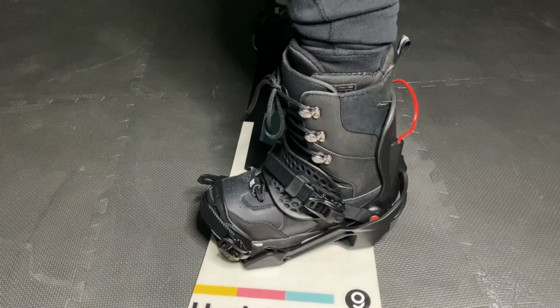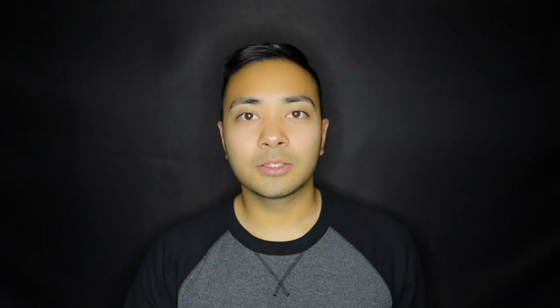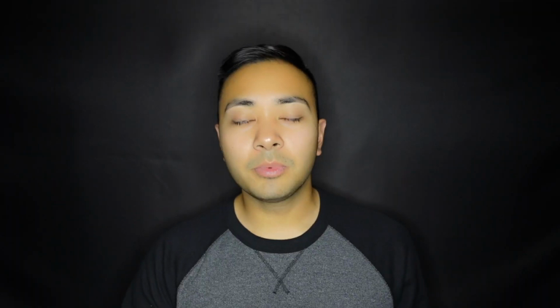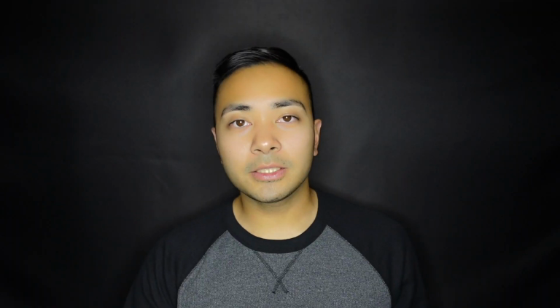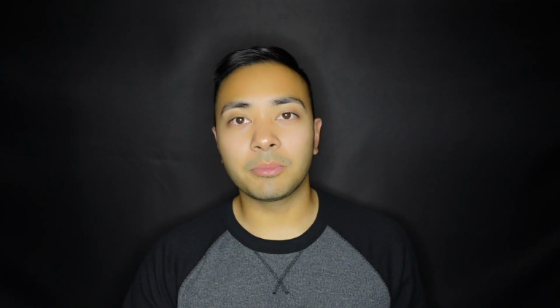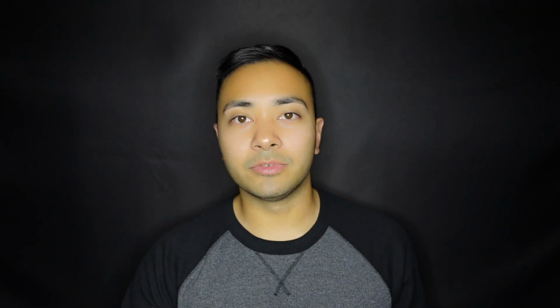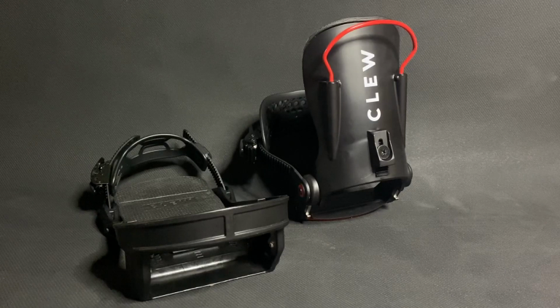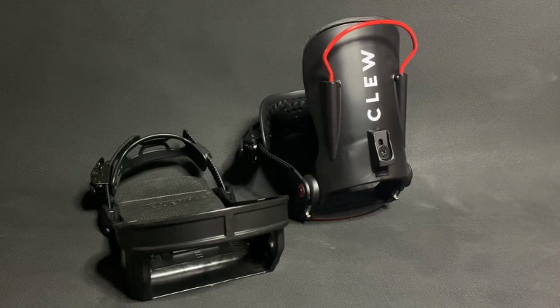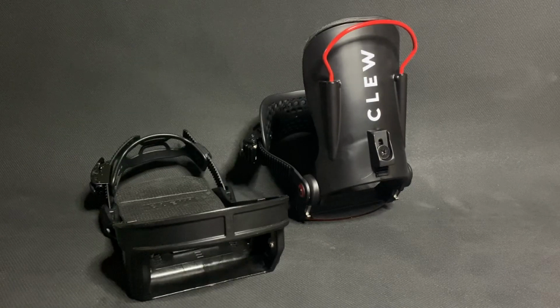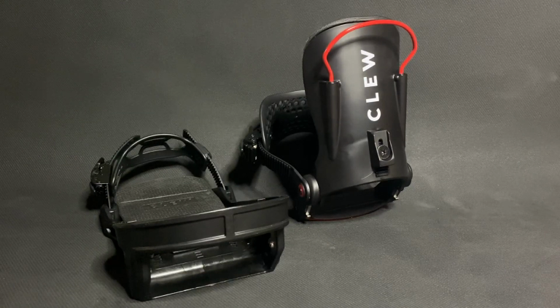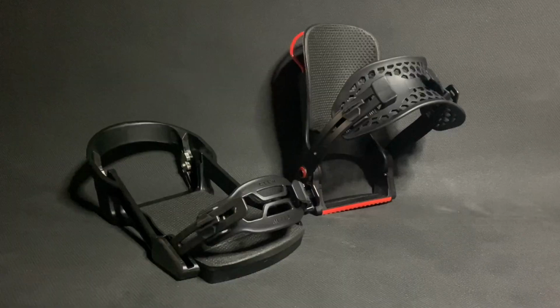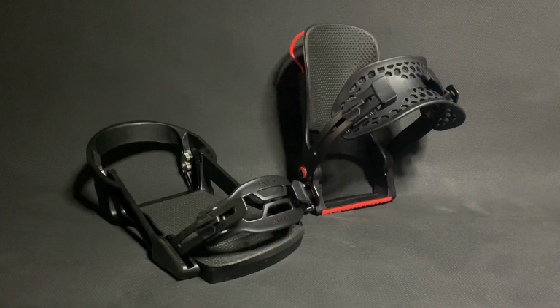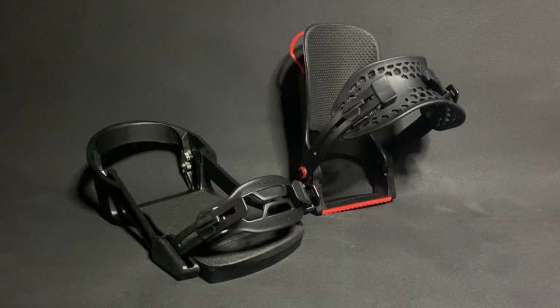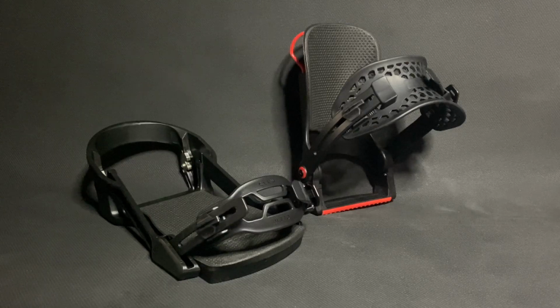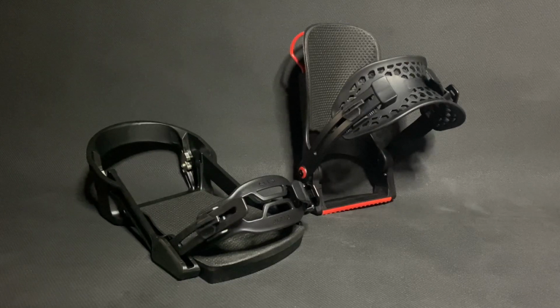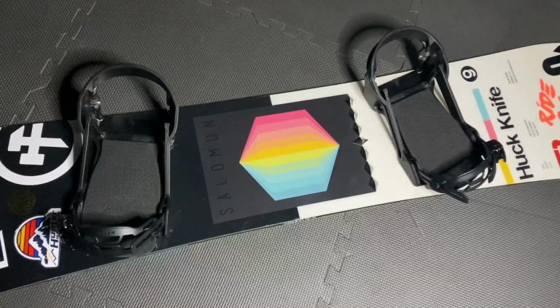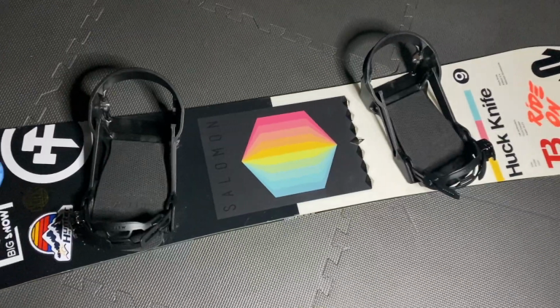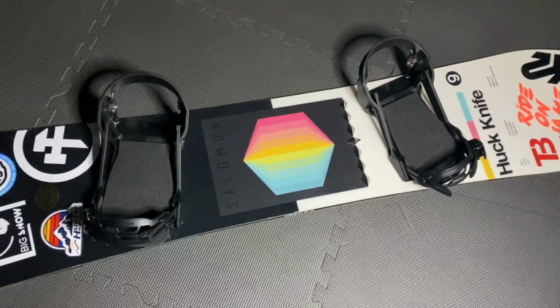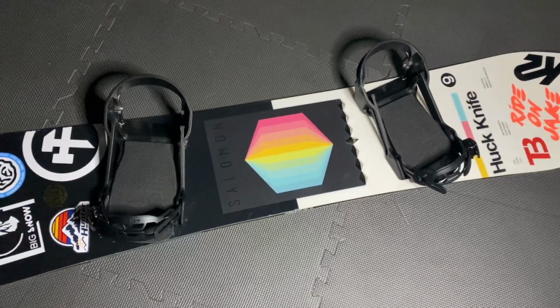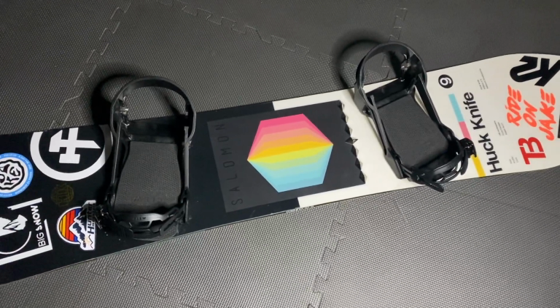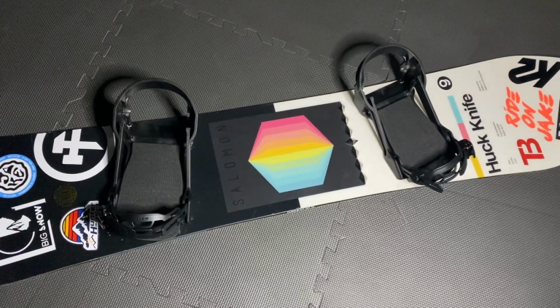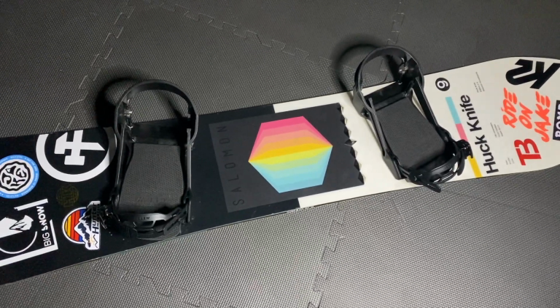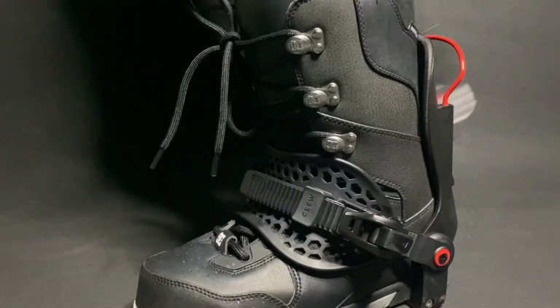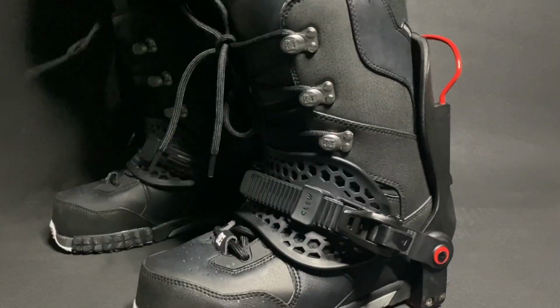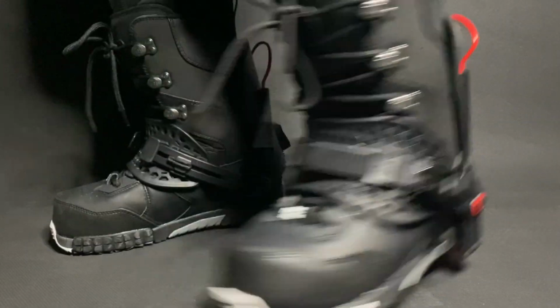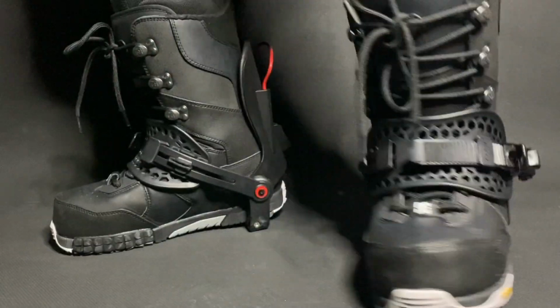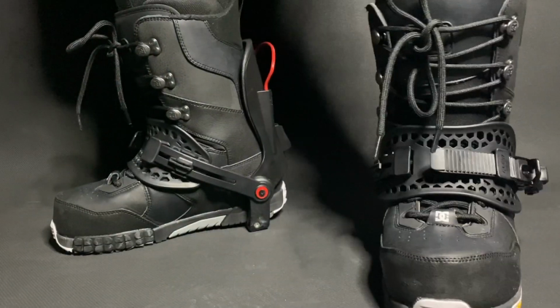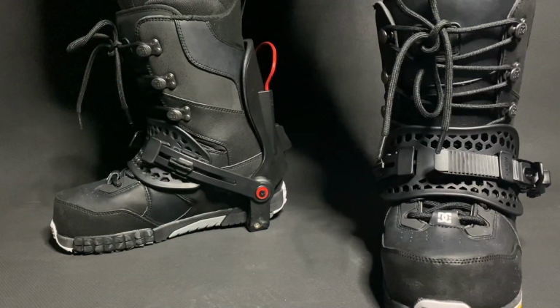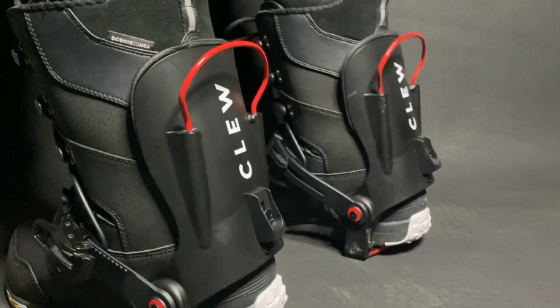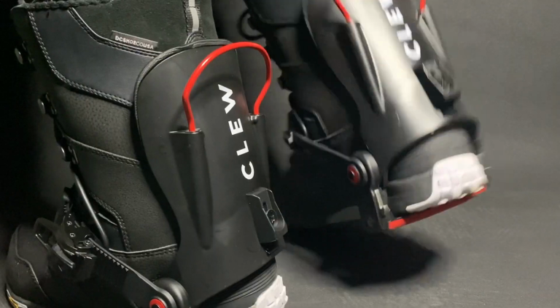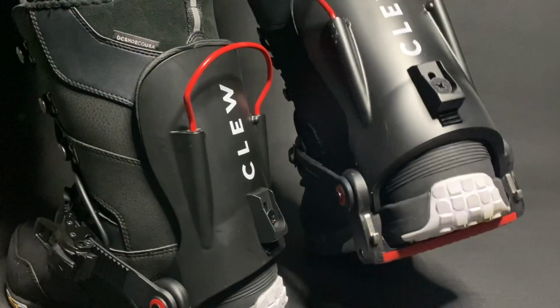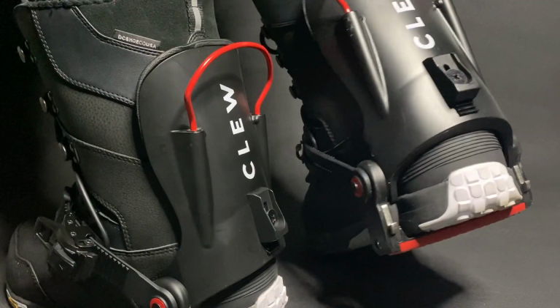The Clue bindings are made of an upper and lower assembly, with the lower assembly staying on your board, and the upper assembly staying on your boot as you walk.